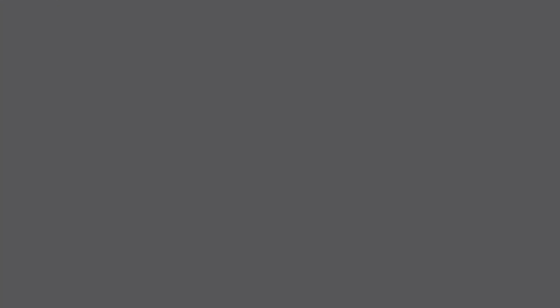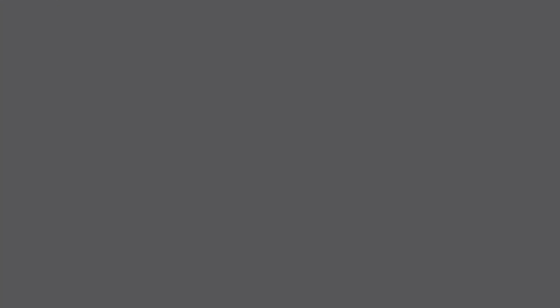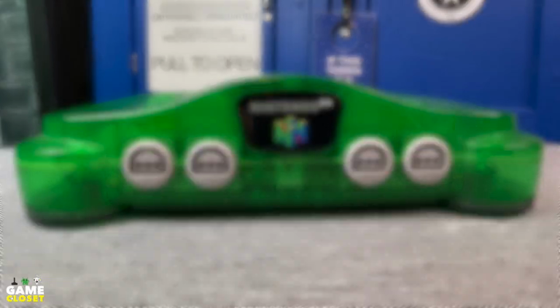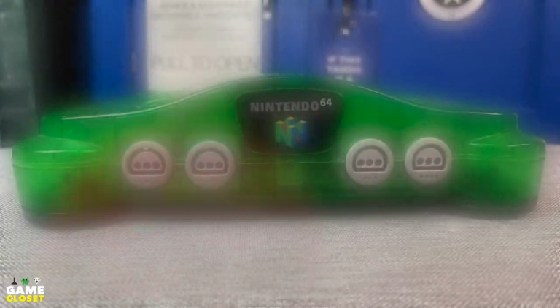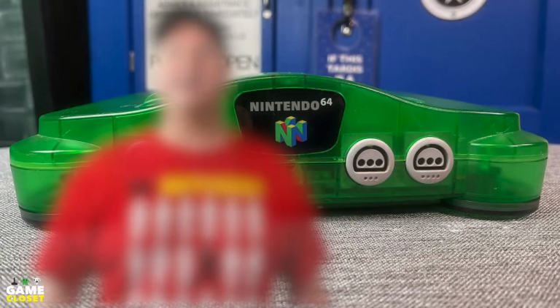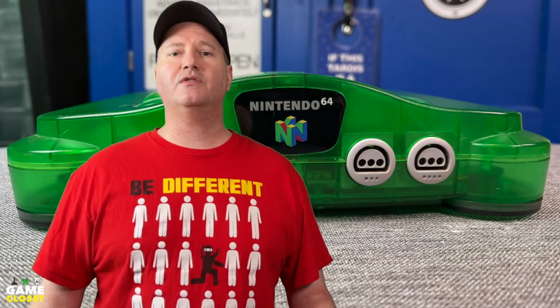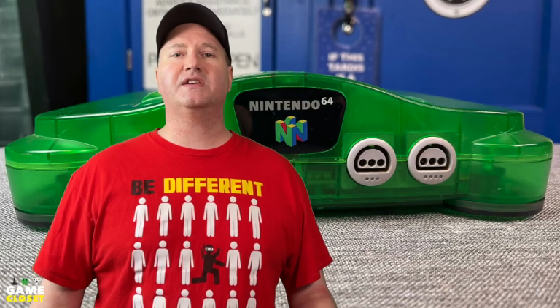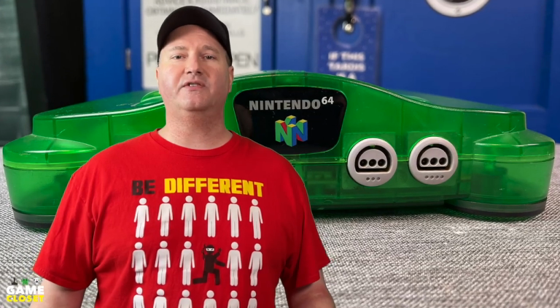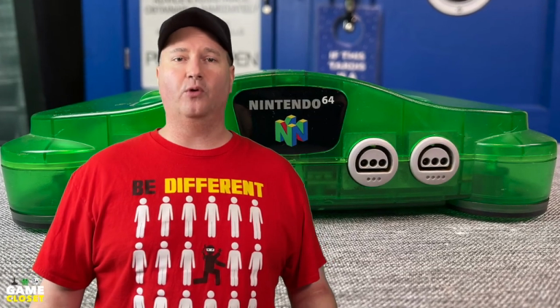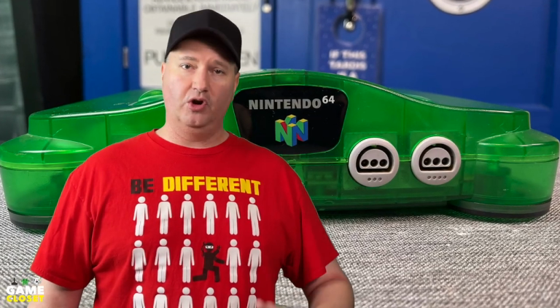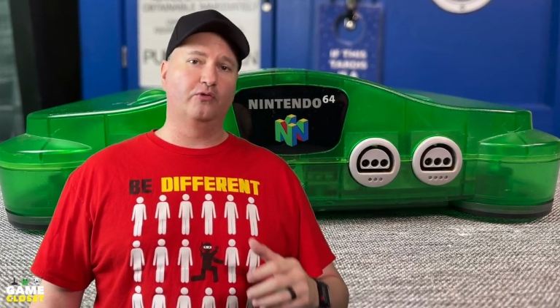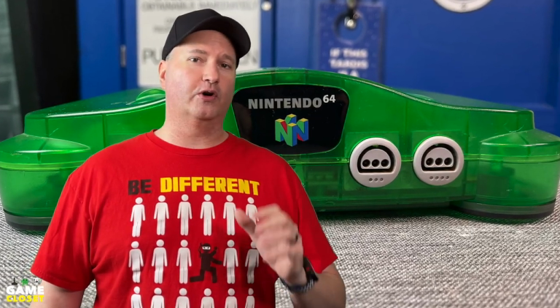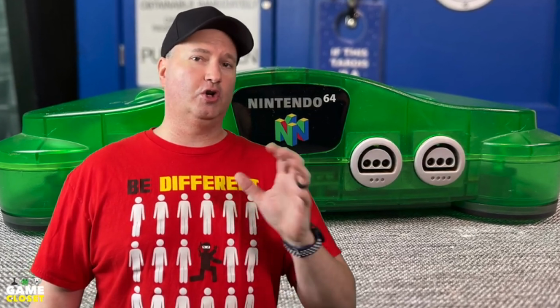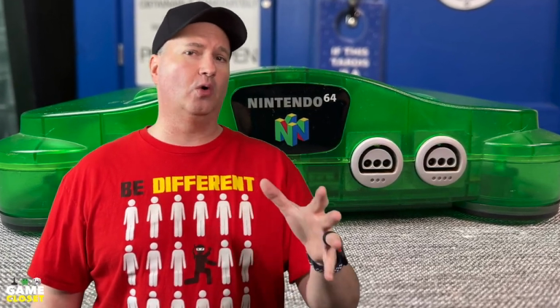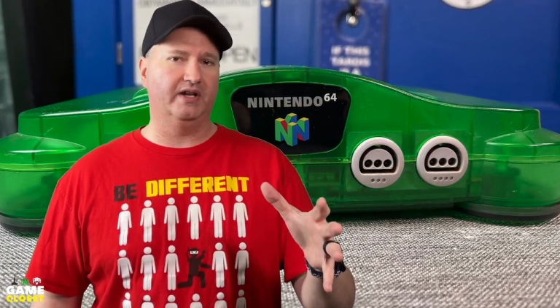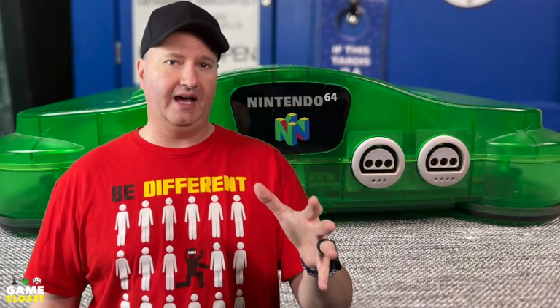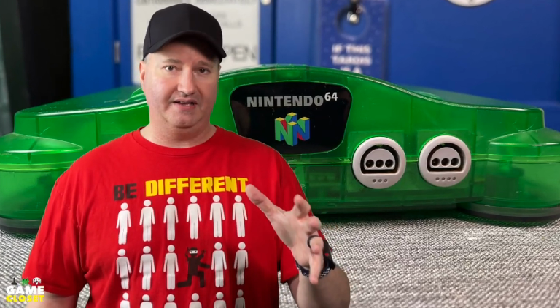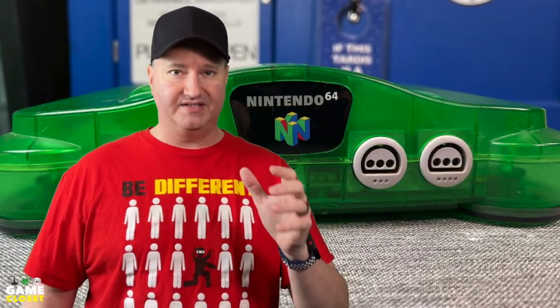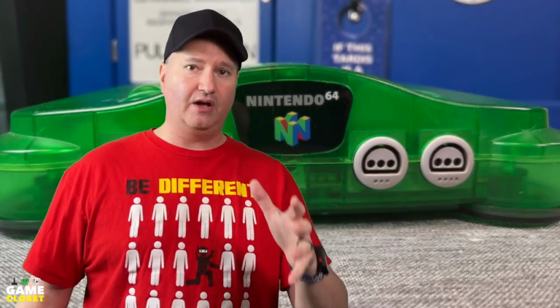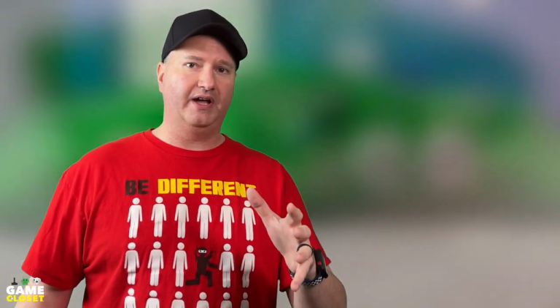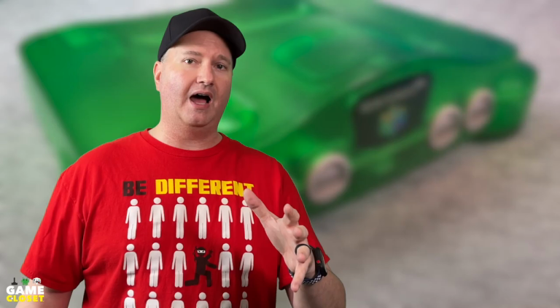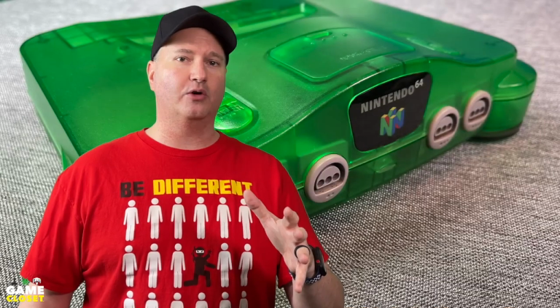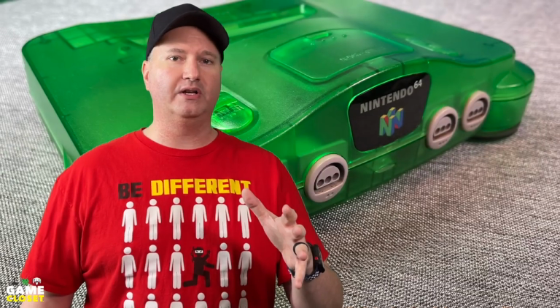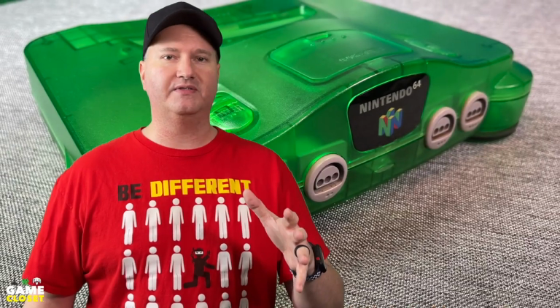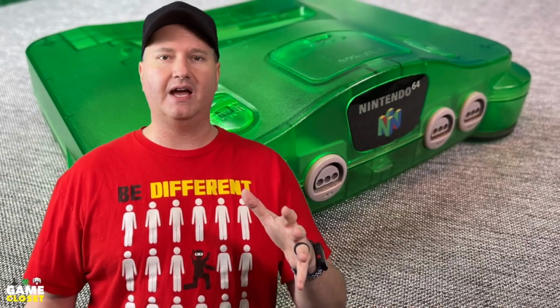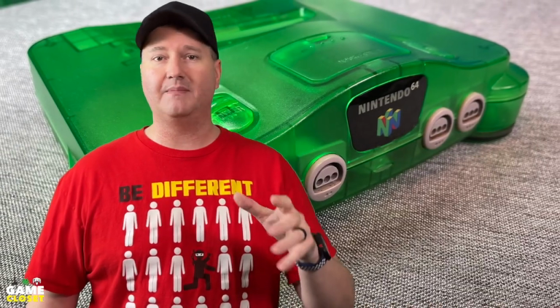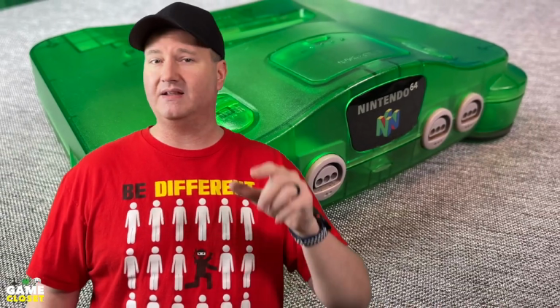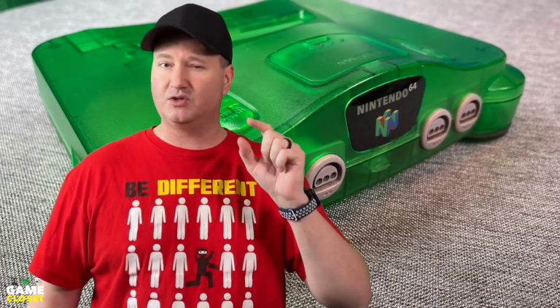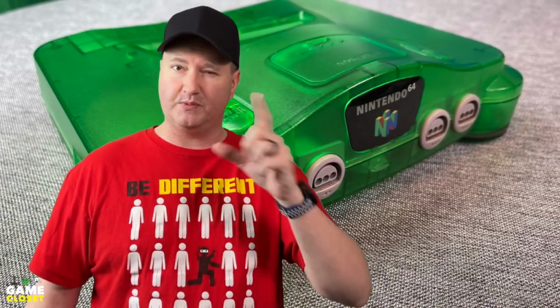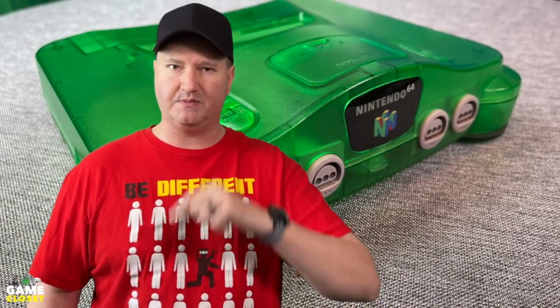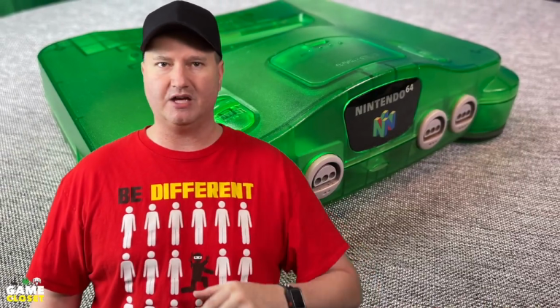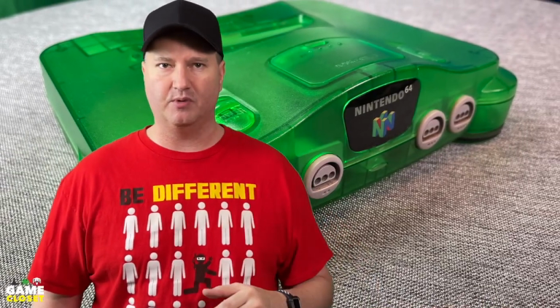The Nintendo 64, known for GoldenEye, Zelda: Ocarina of Time, and Super Smash Bros.